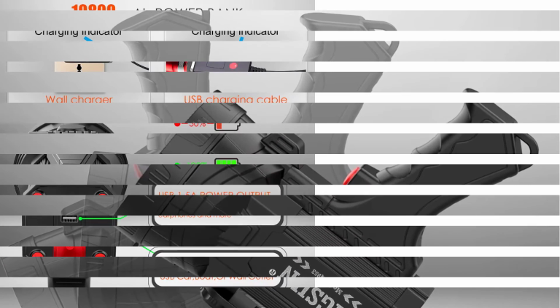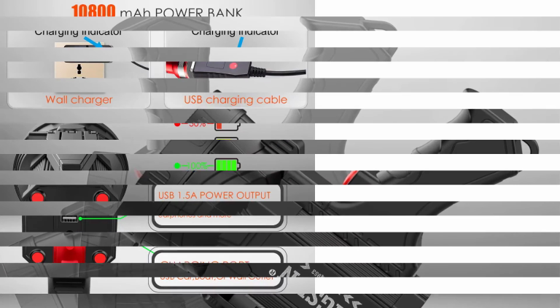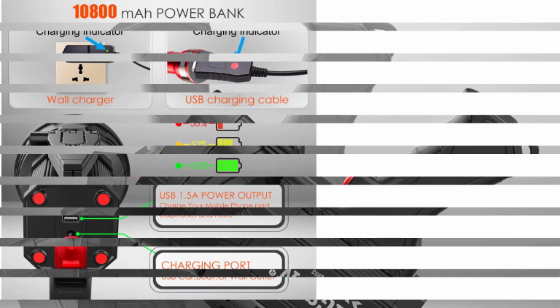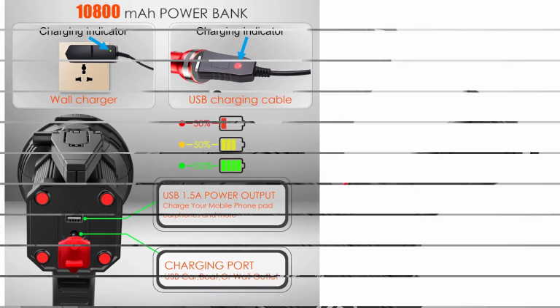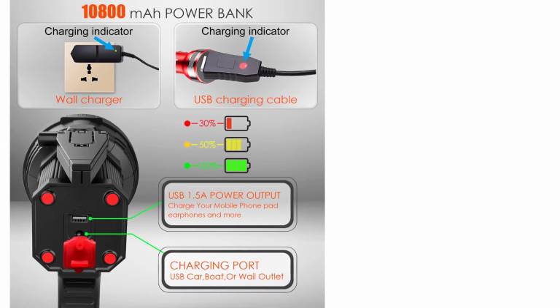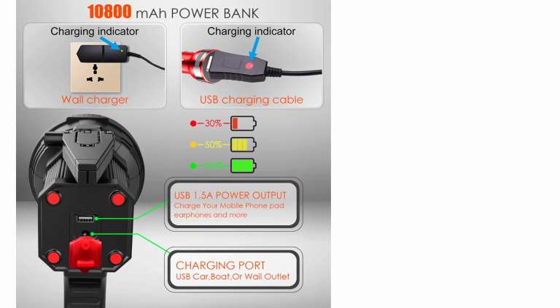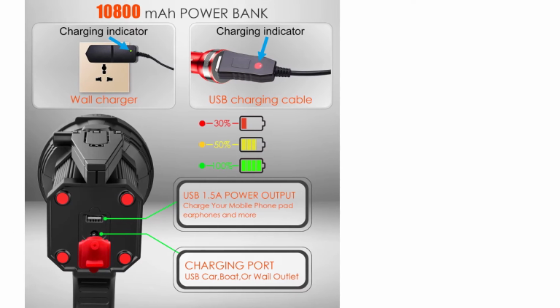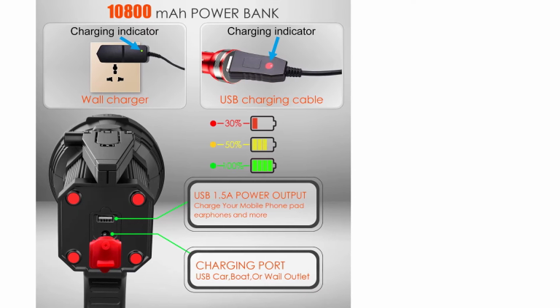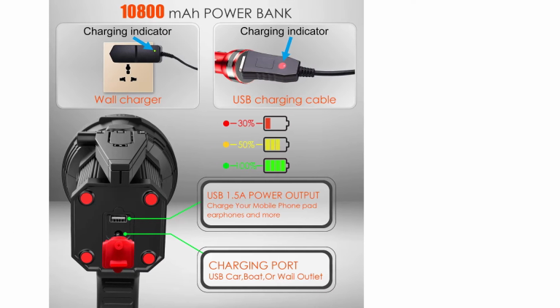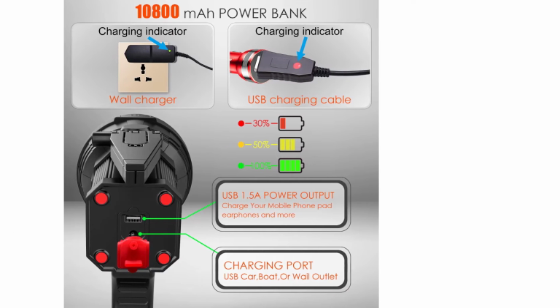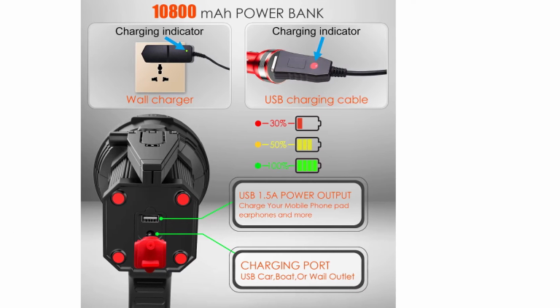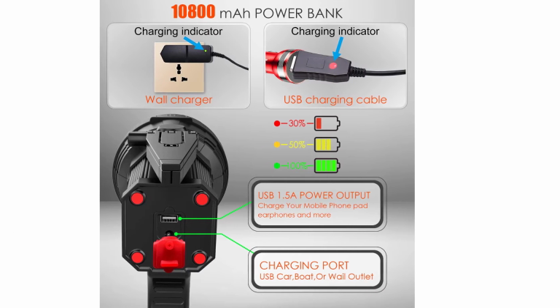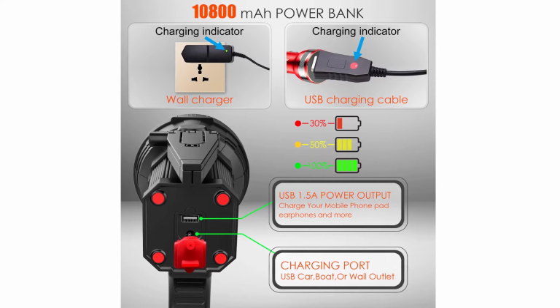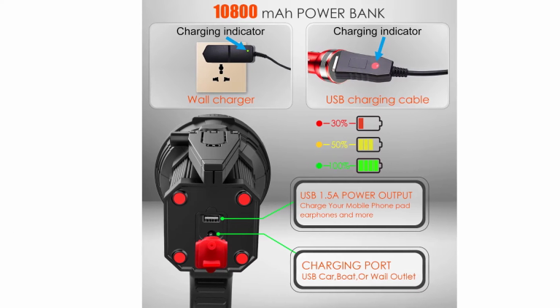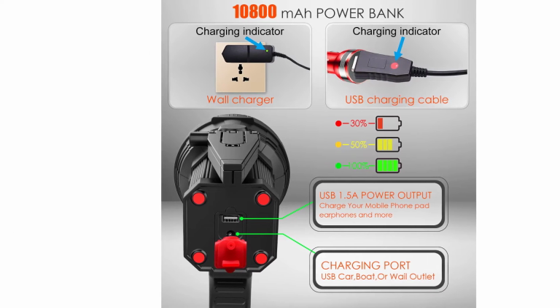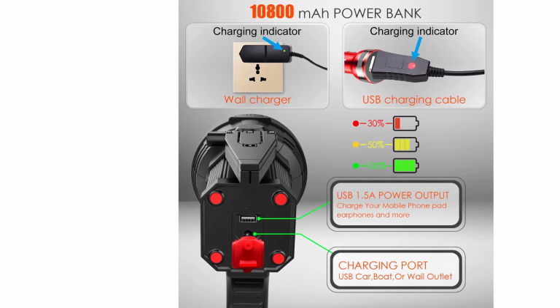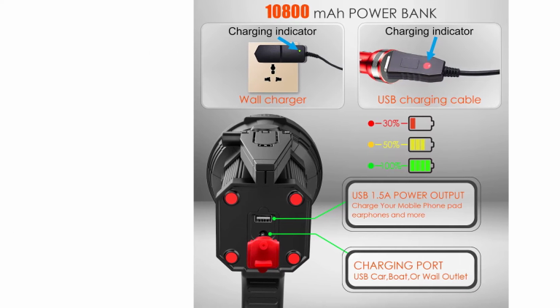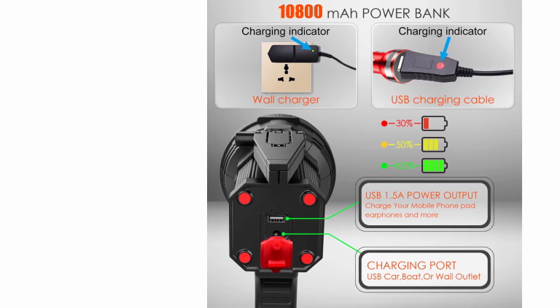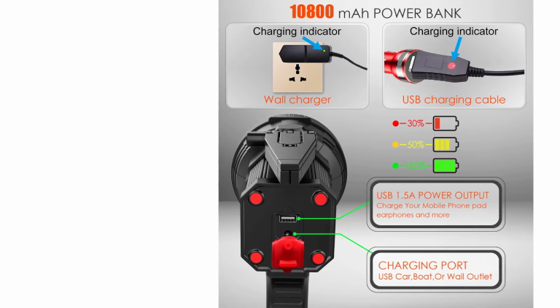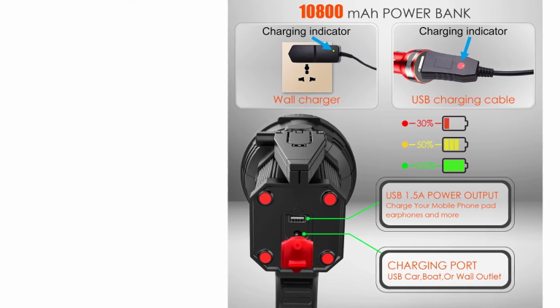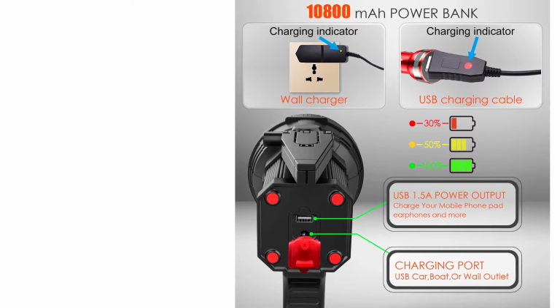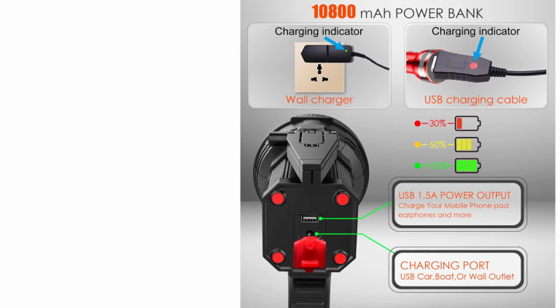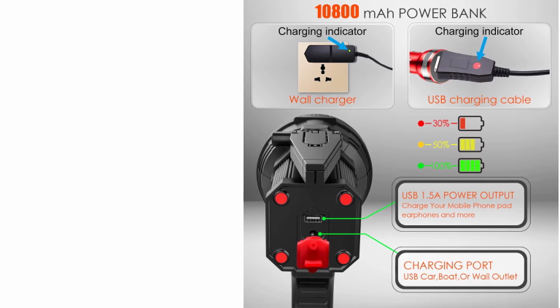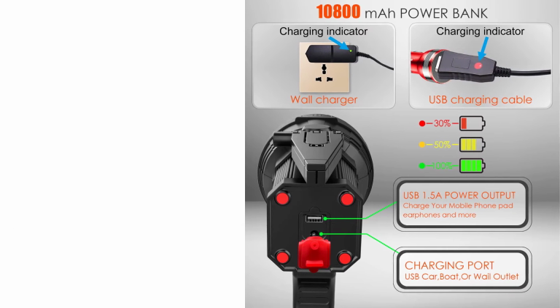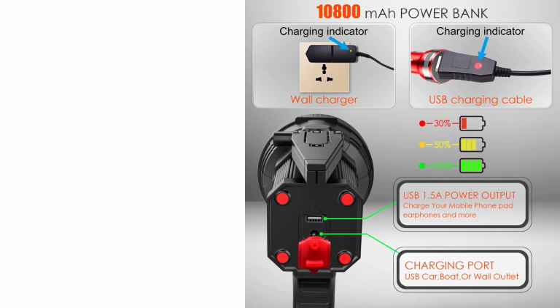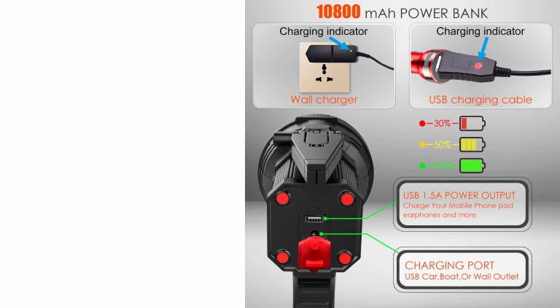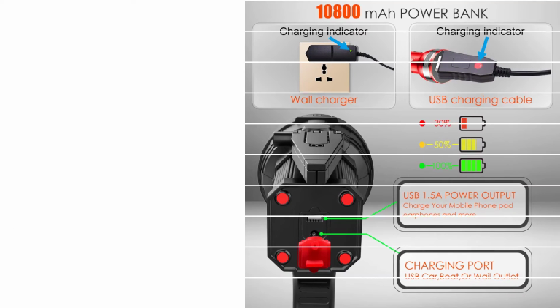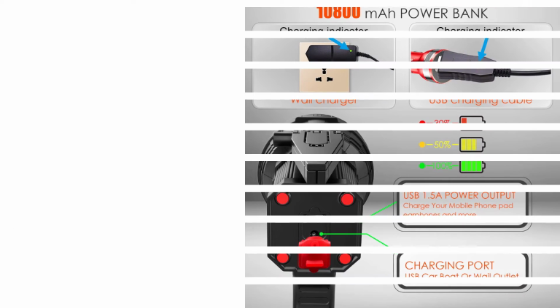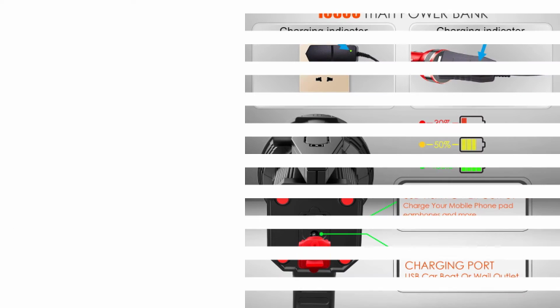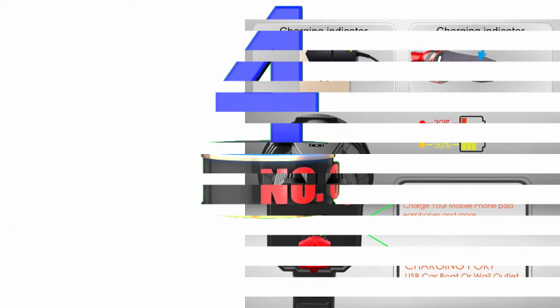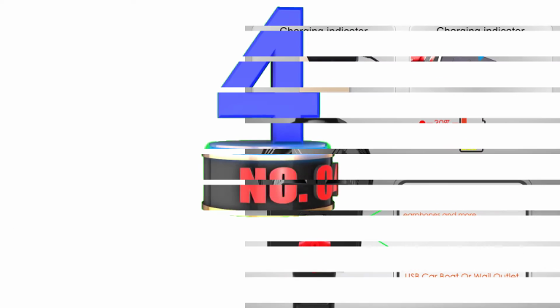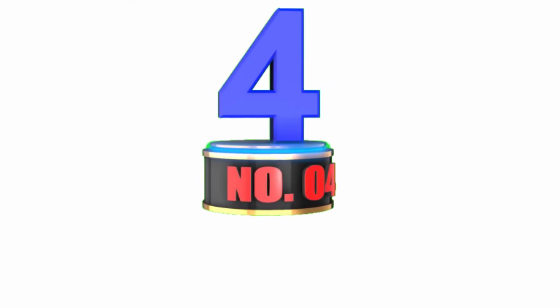Pros: Highly durable and reliable spotlight. High performance light output. Comes with tripod.